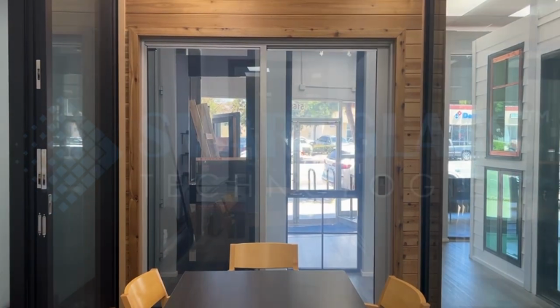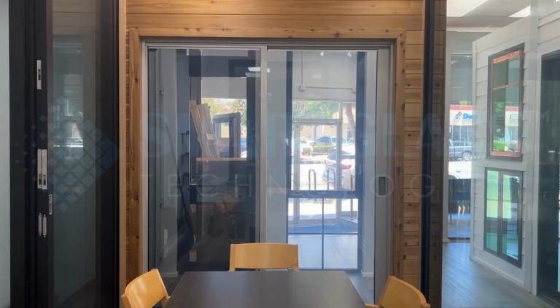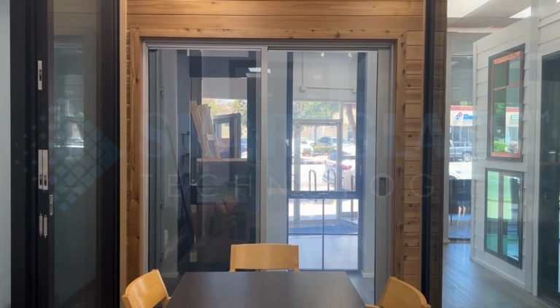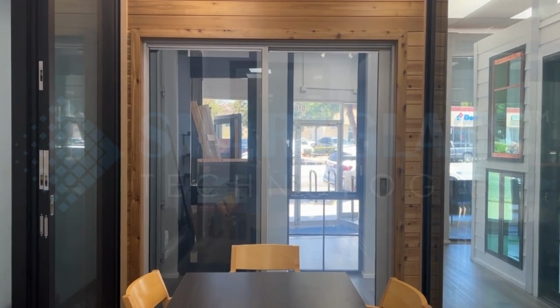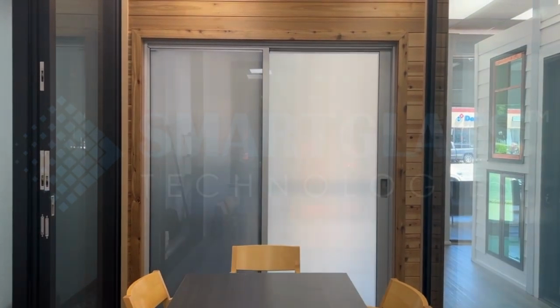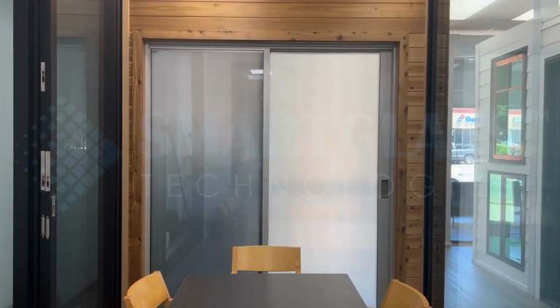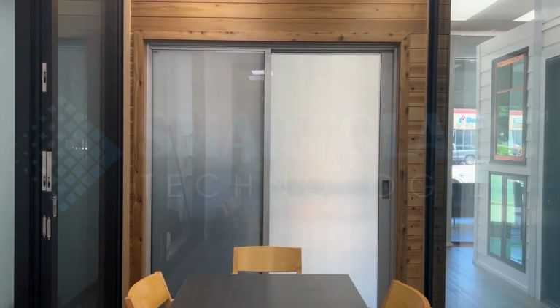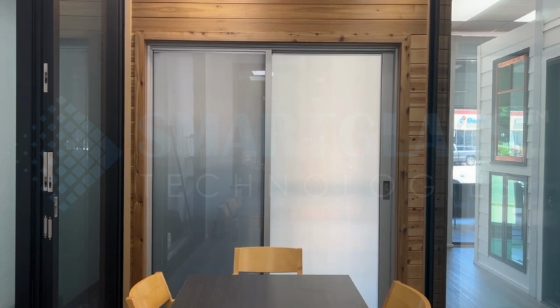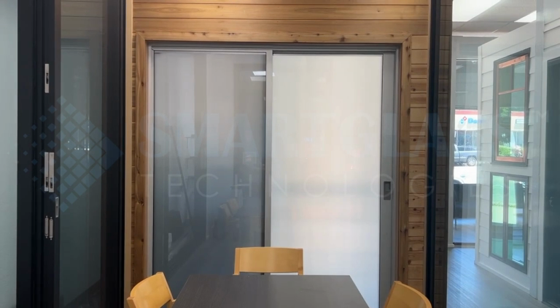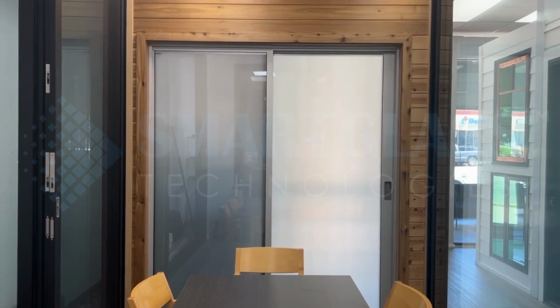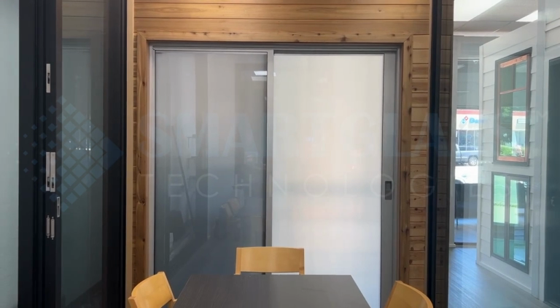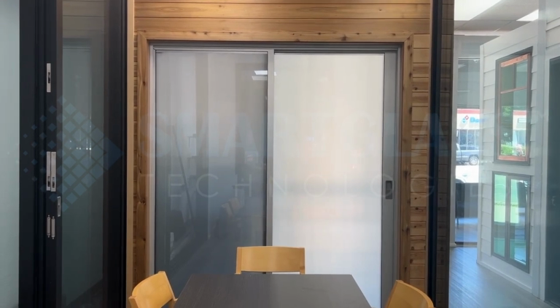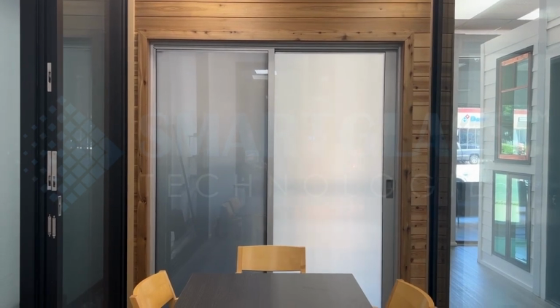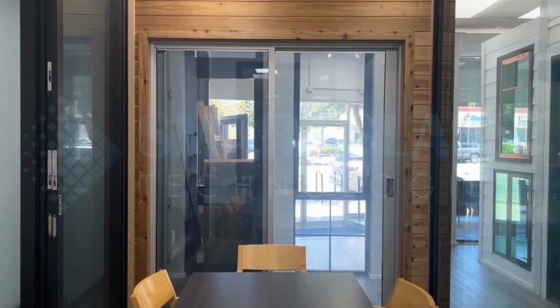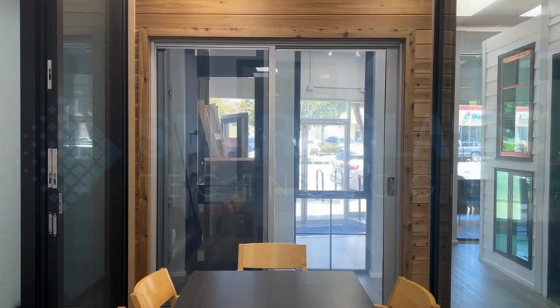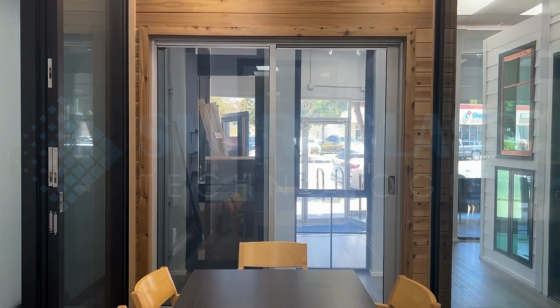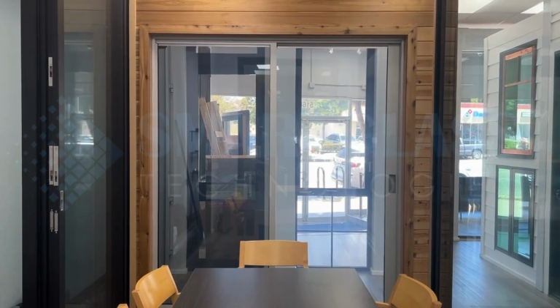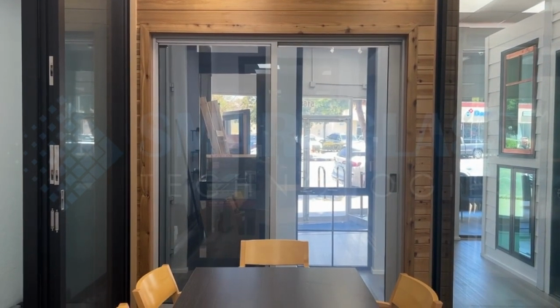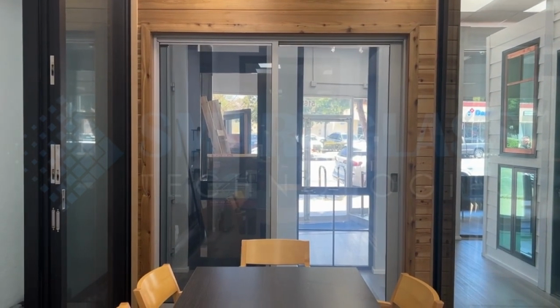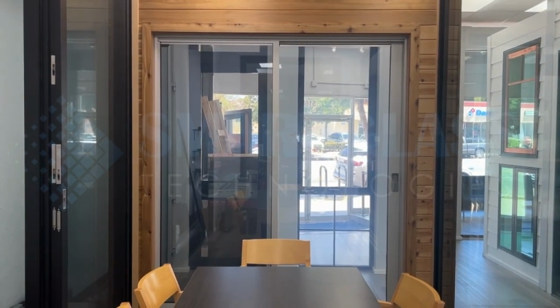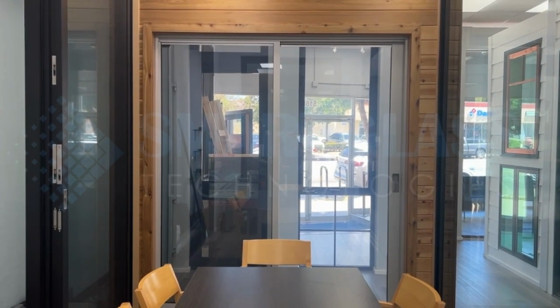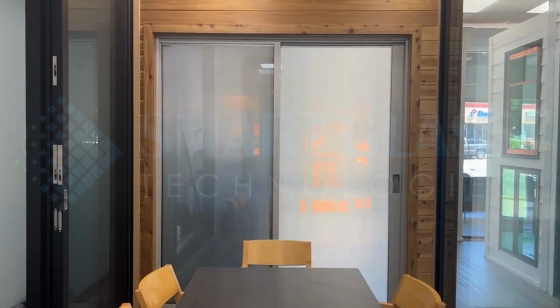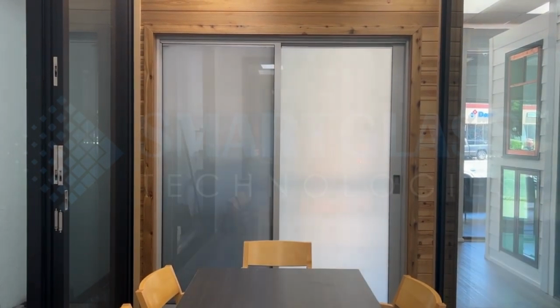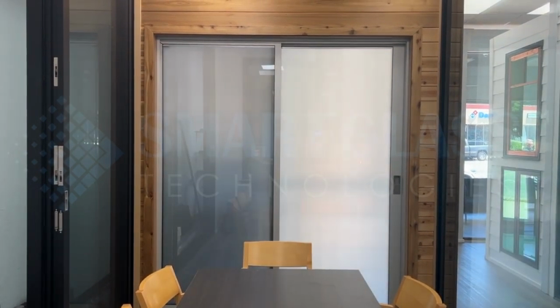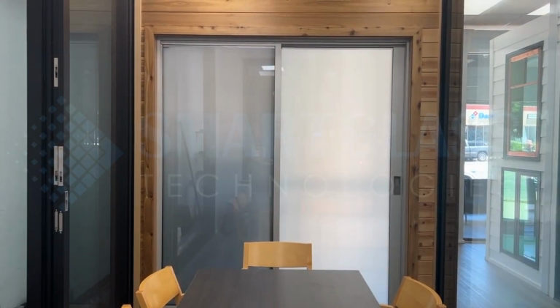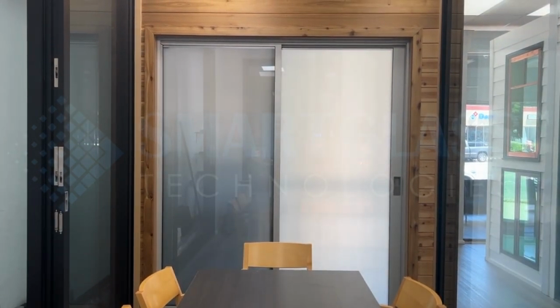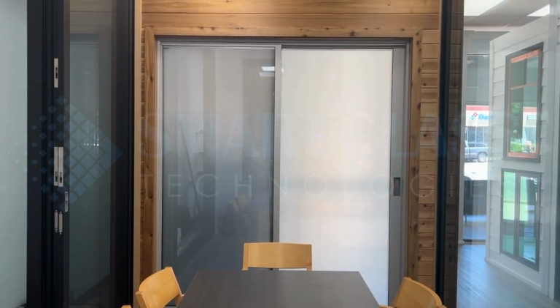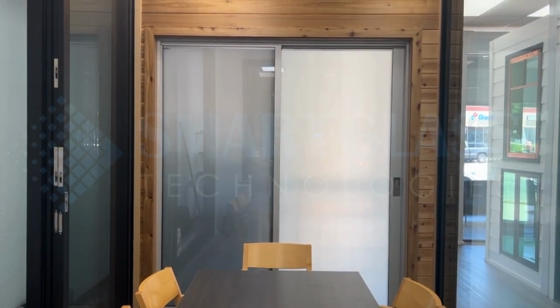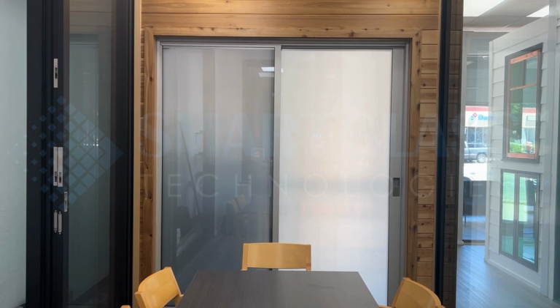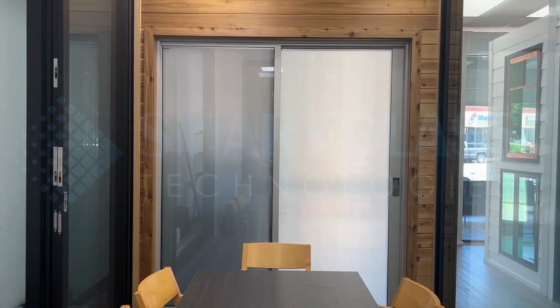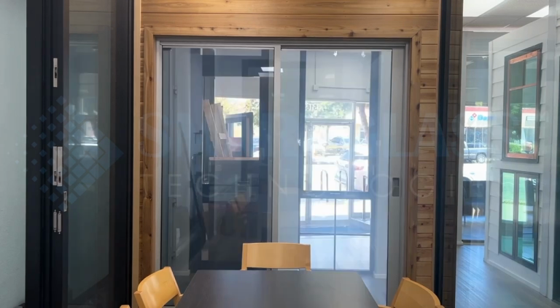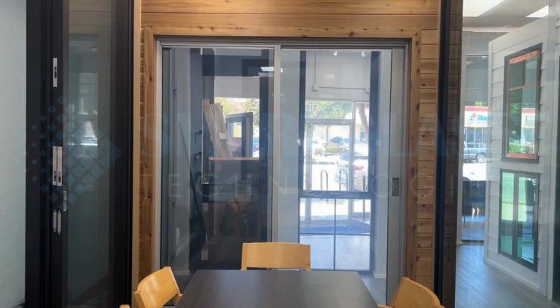Step into the future of privacy with smart glass technologies, where color meets functionality and privacy is literally in your hands.